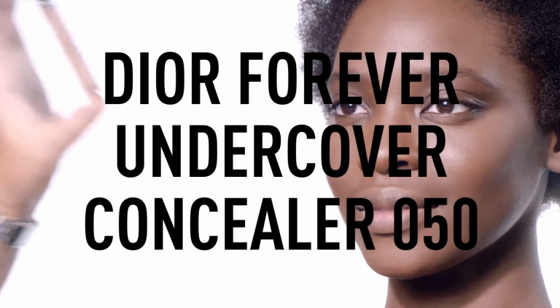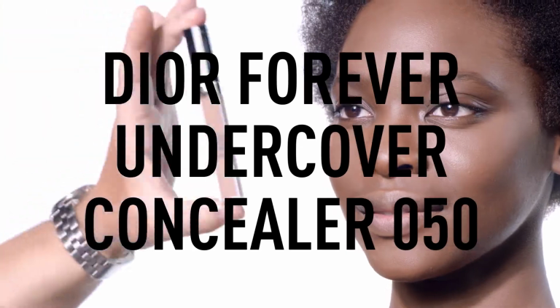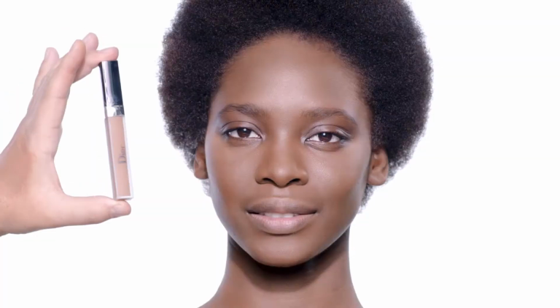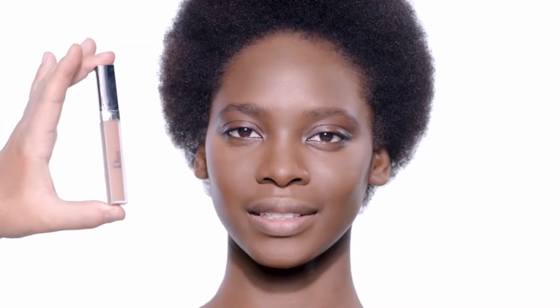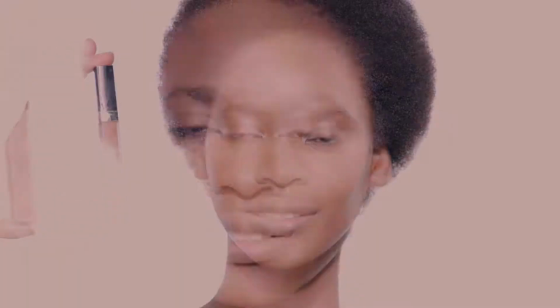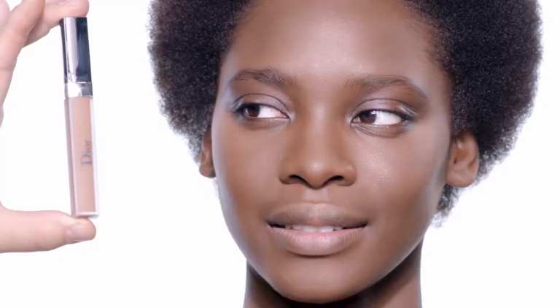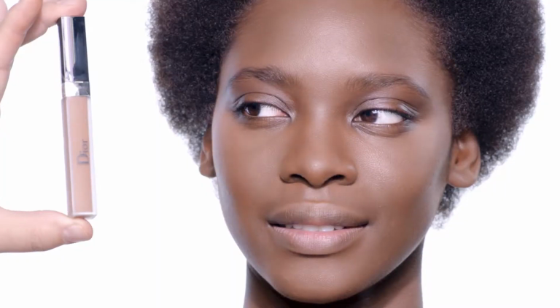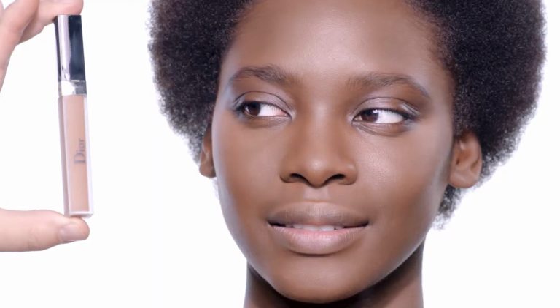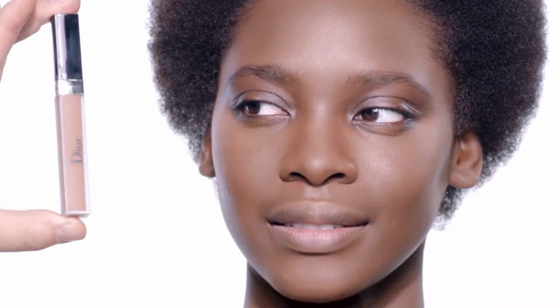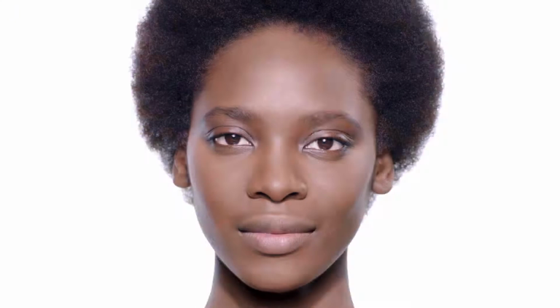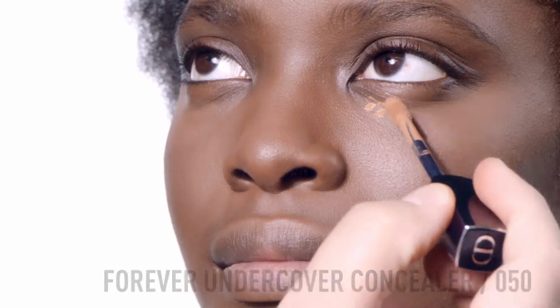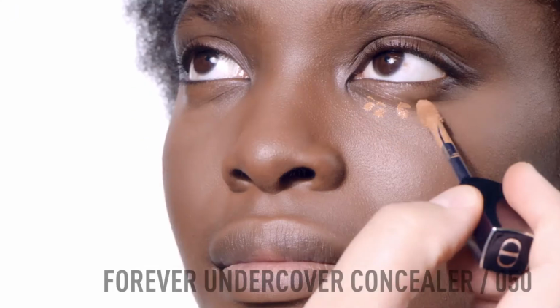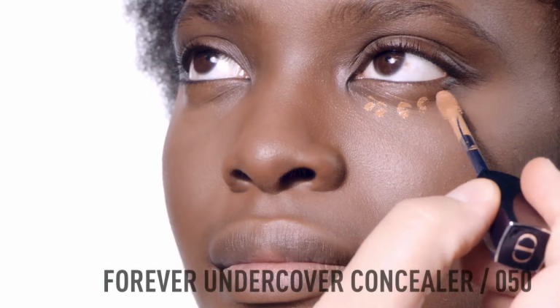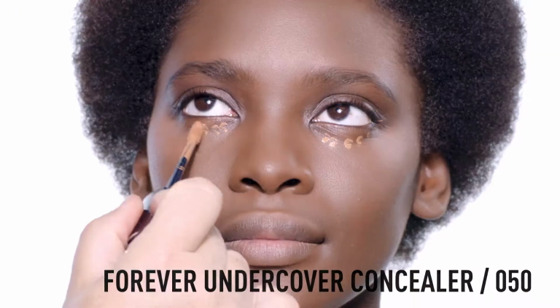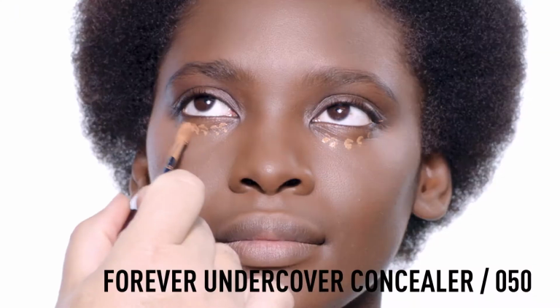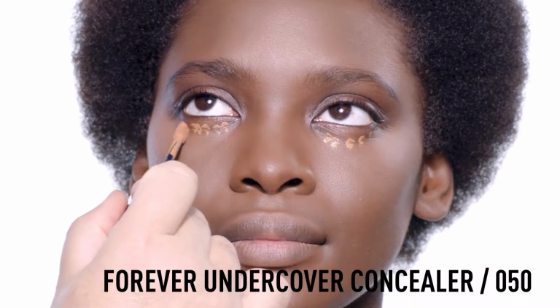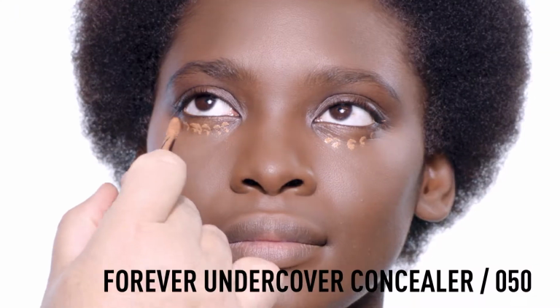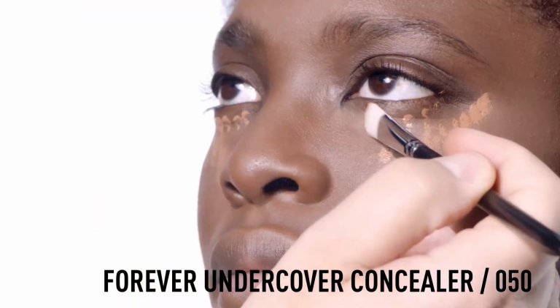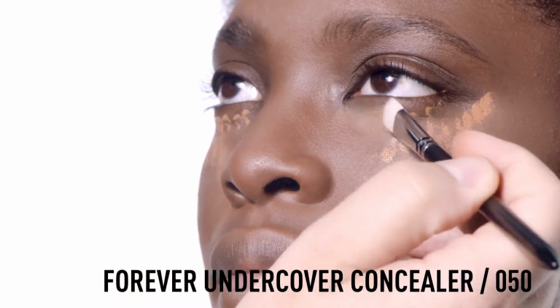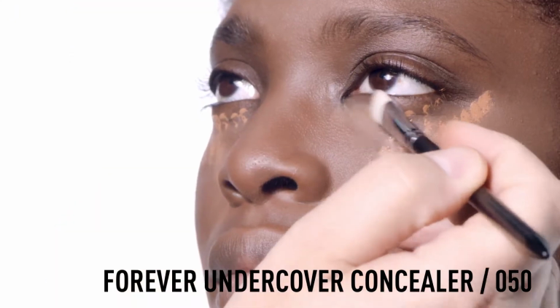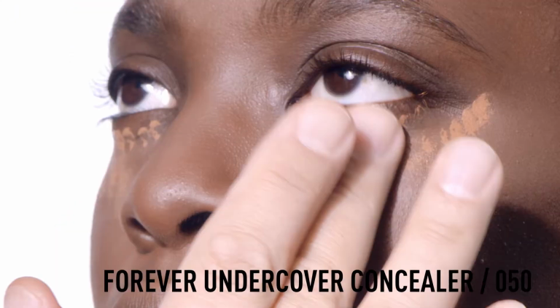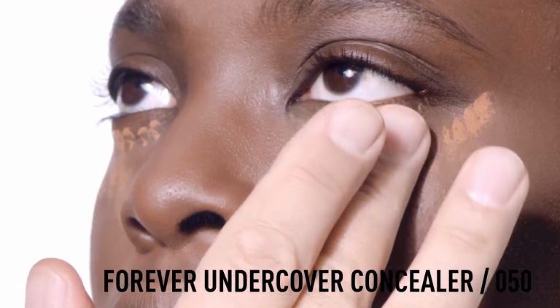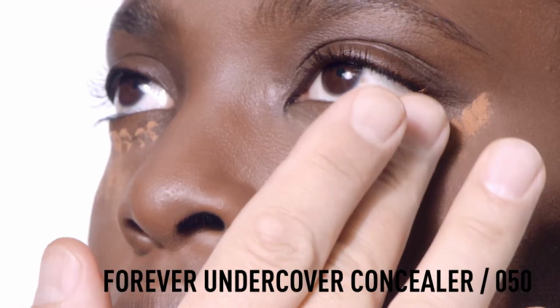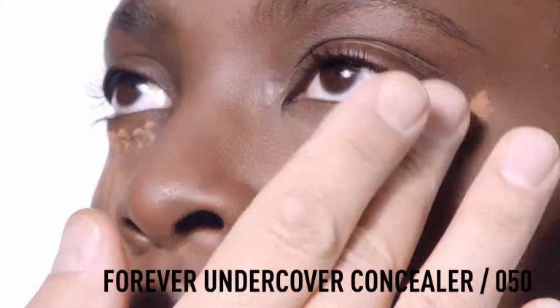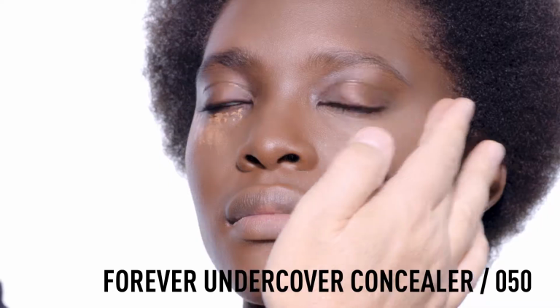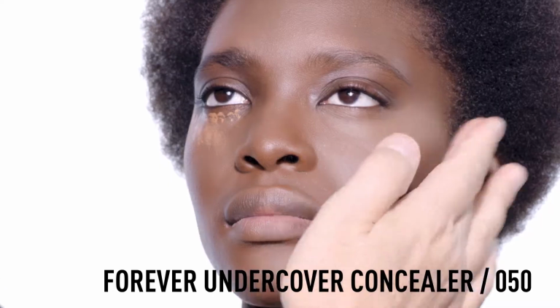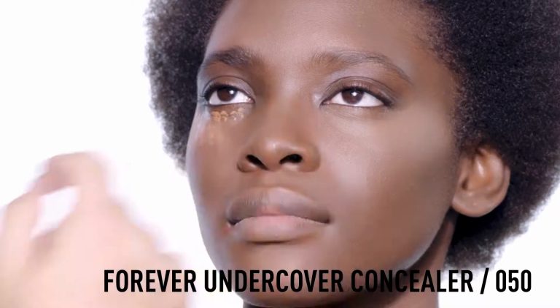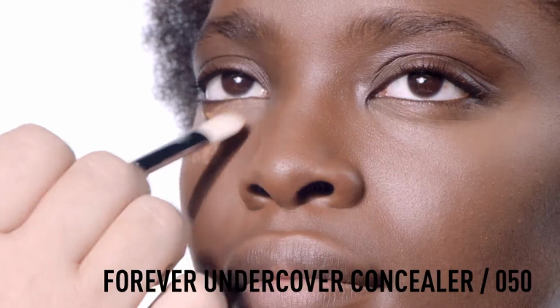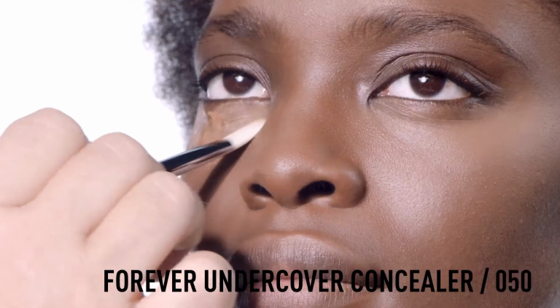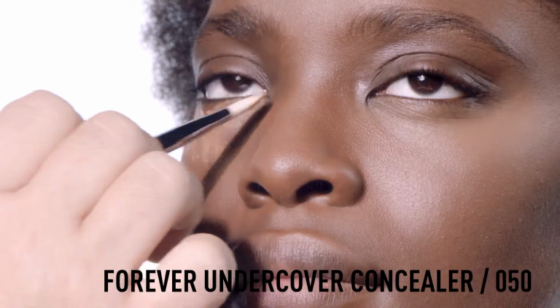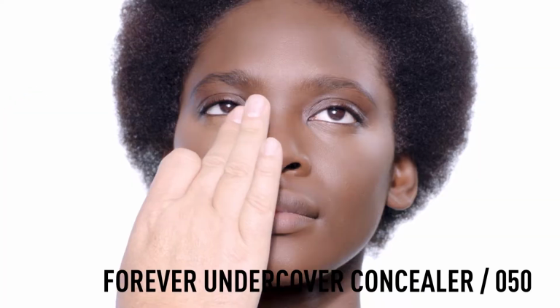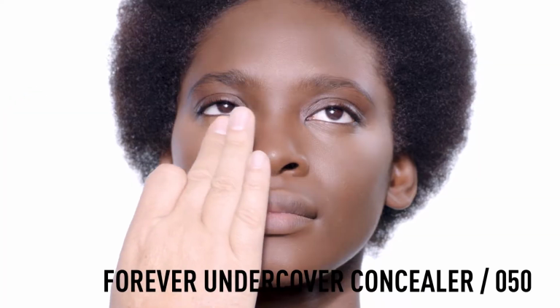Add a touch of Forever Undercover Concealer to conceal any dark circles remaining. And again, blend well.